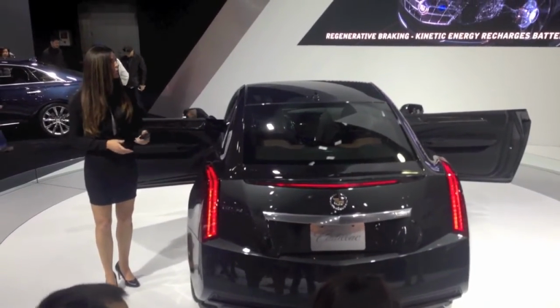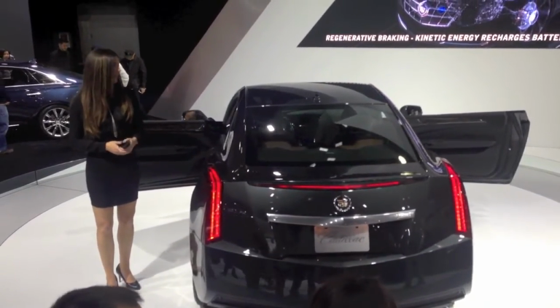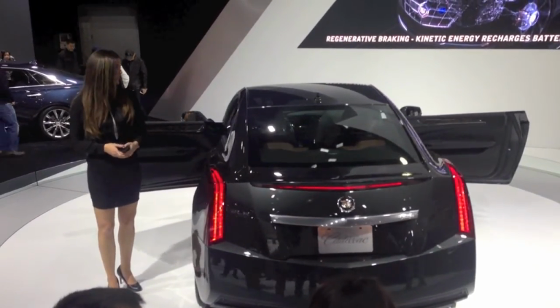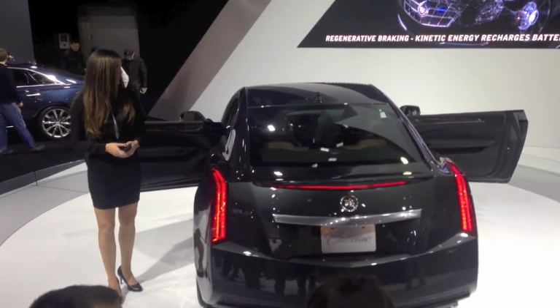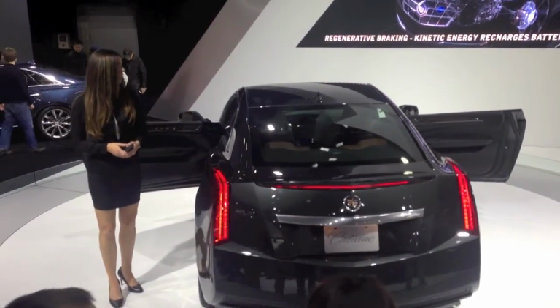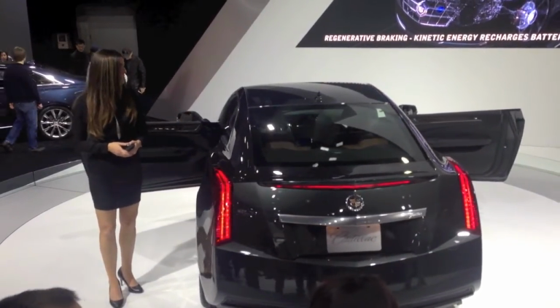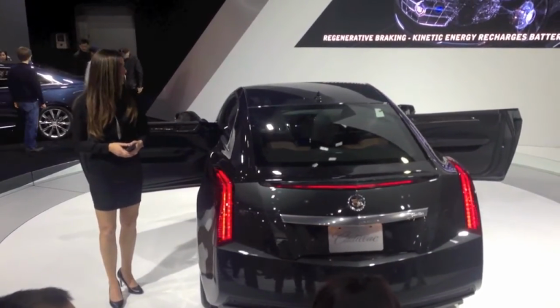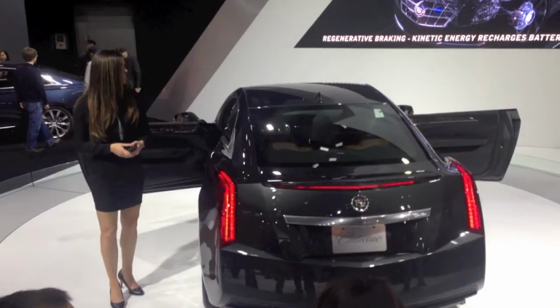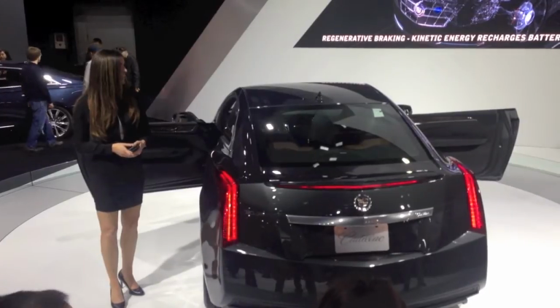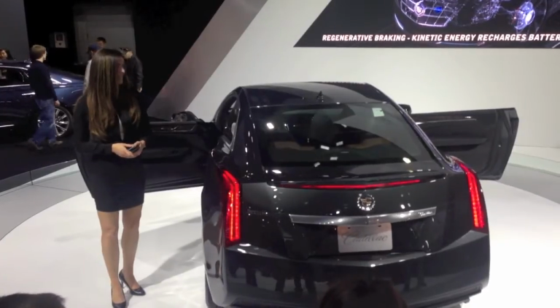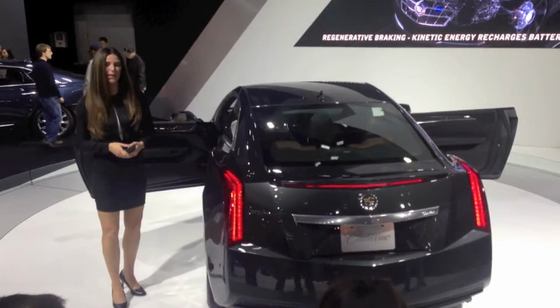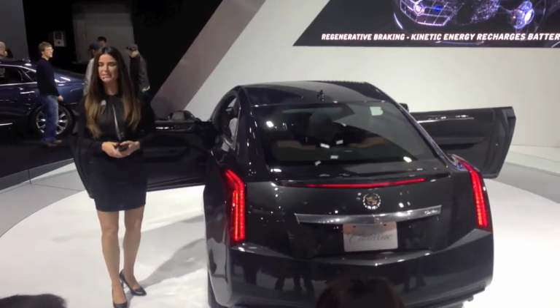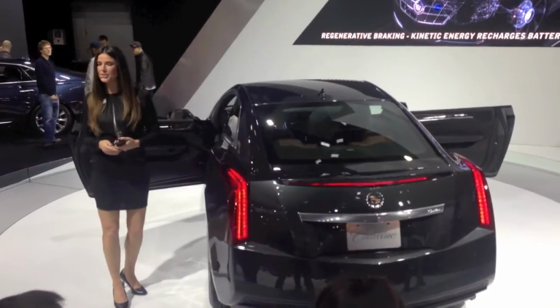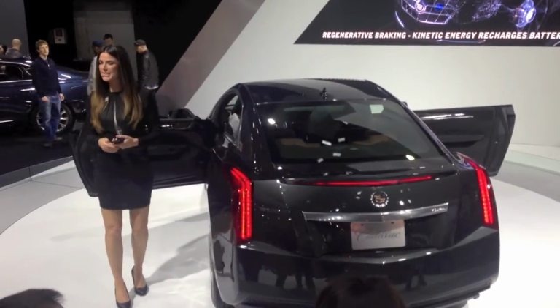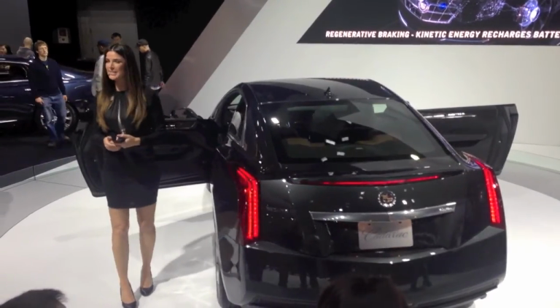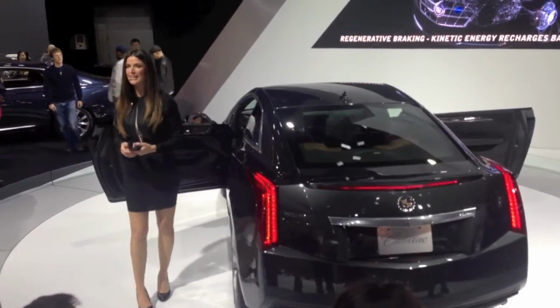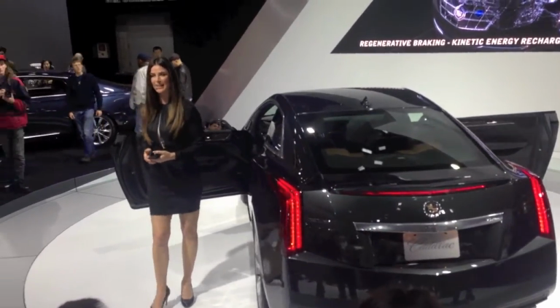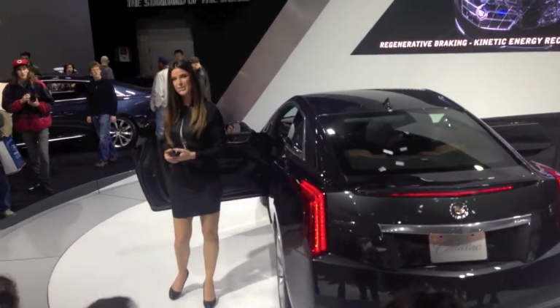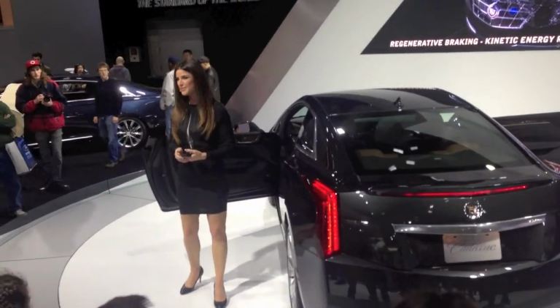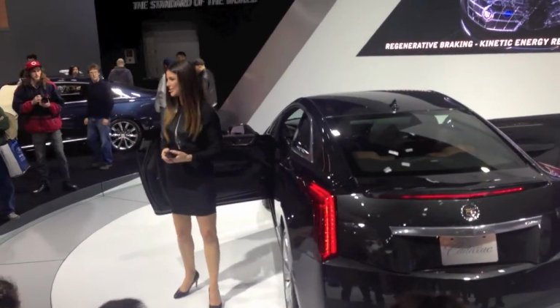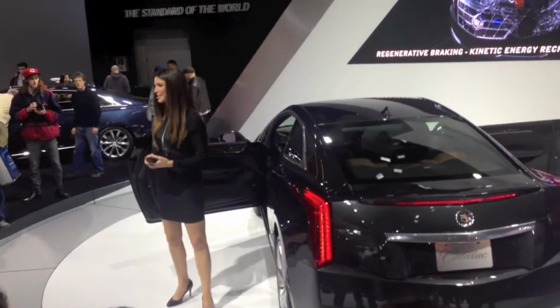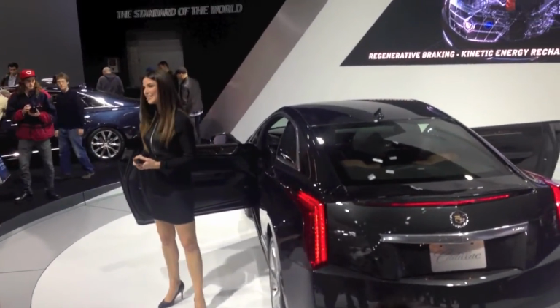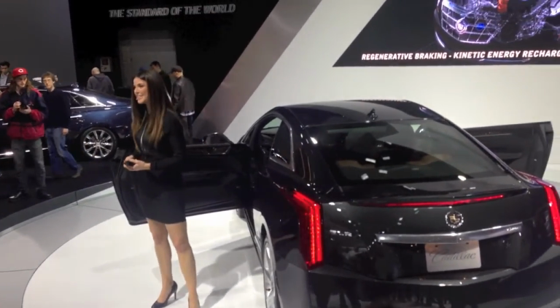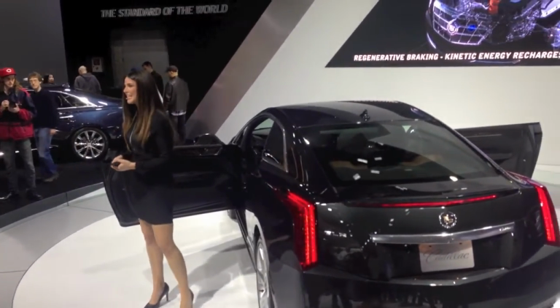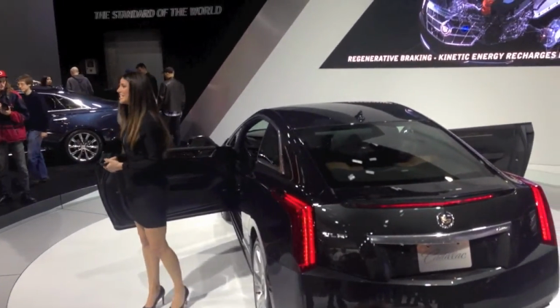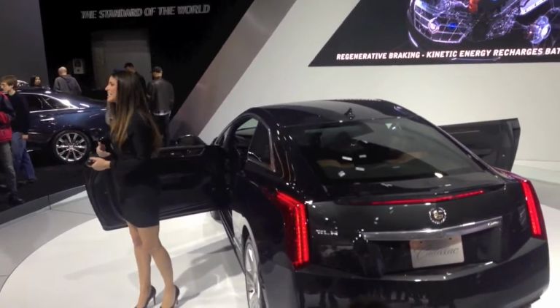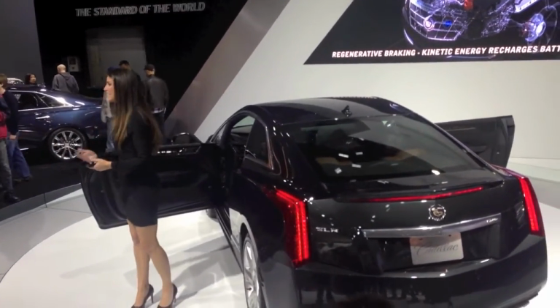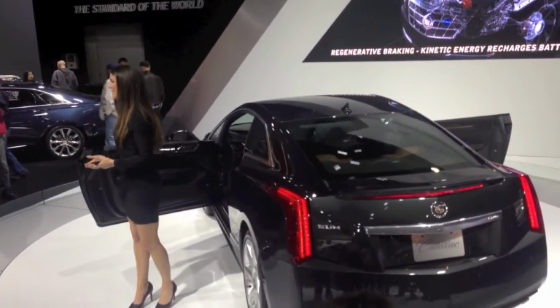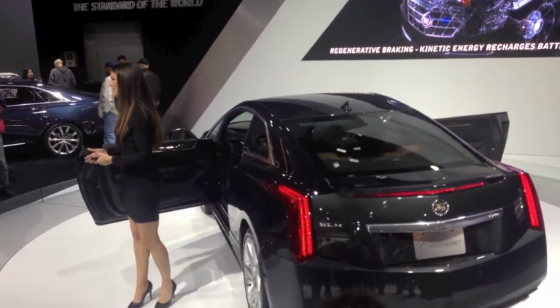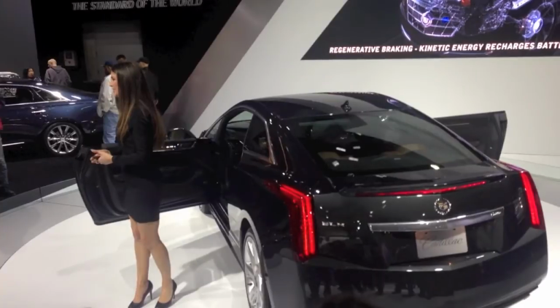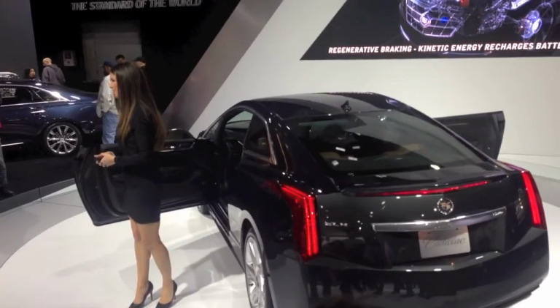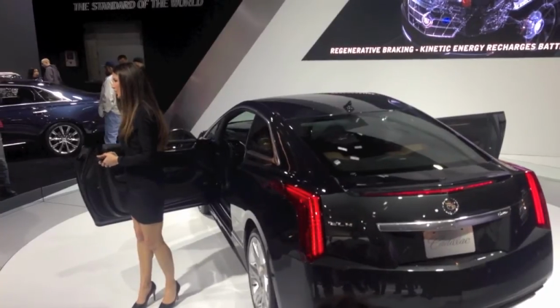You're only going to find those paddles here in the 2014 ELR. This car is the perfect combination of art and science, combining luxury design and energy-efficient technologies in an engaging, fun-to-drive coupe.